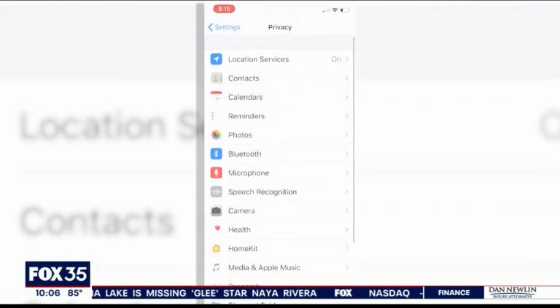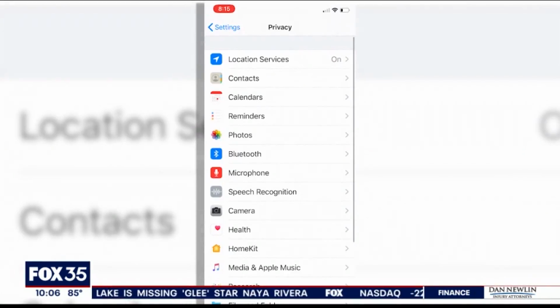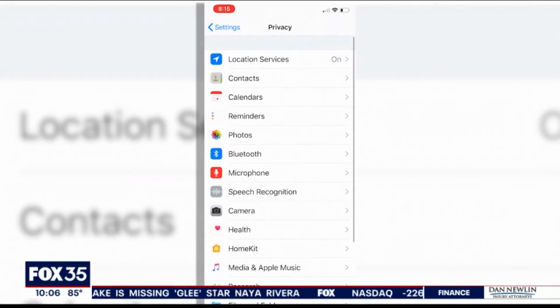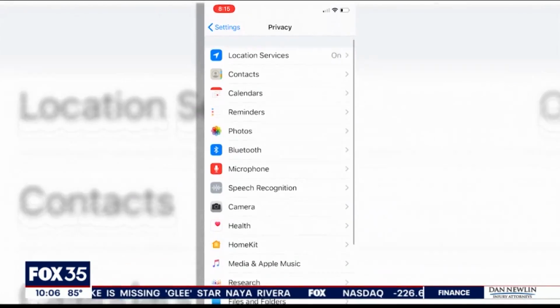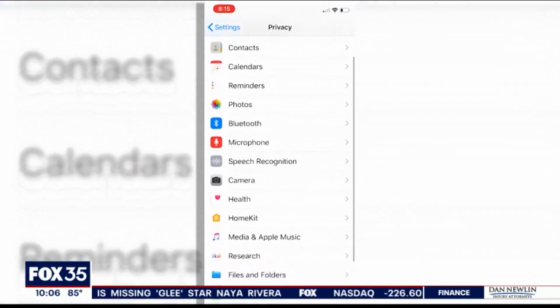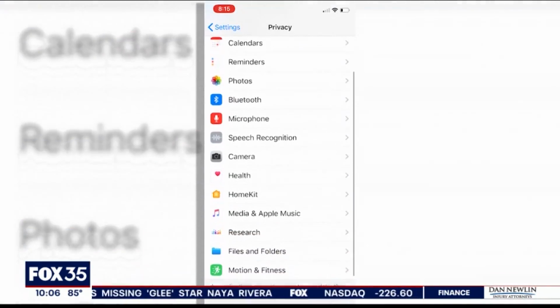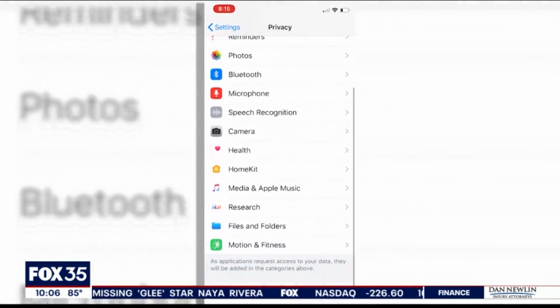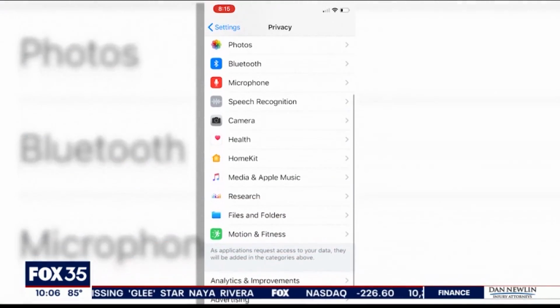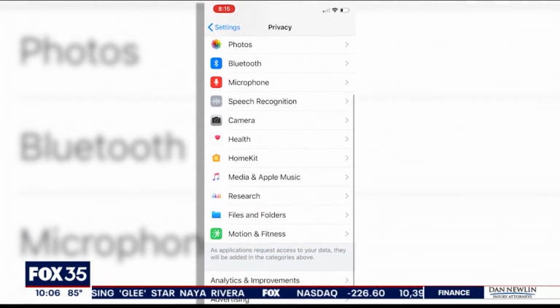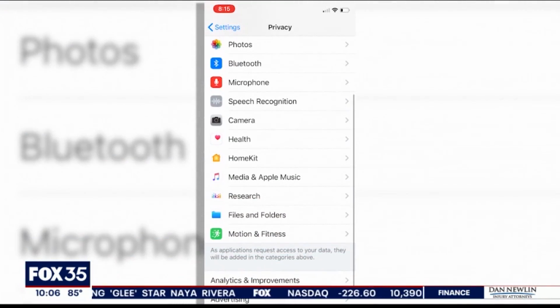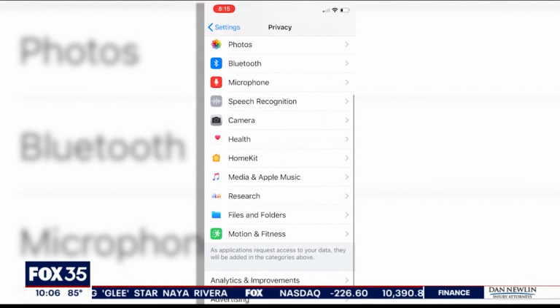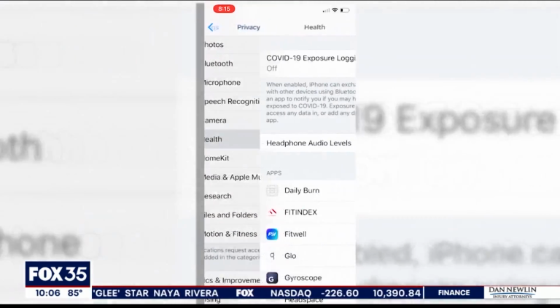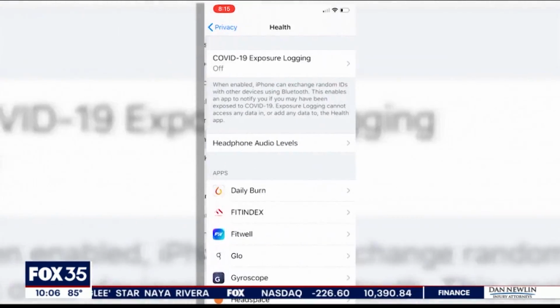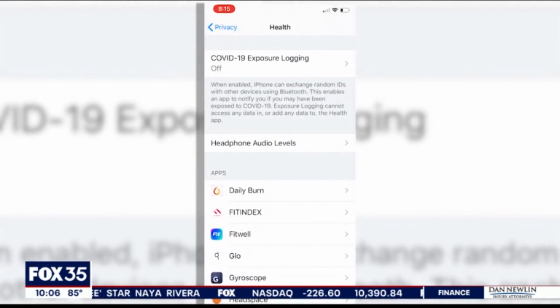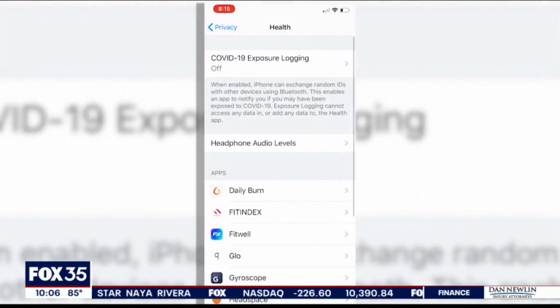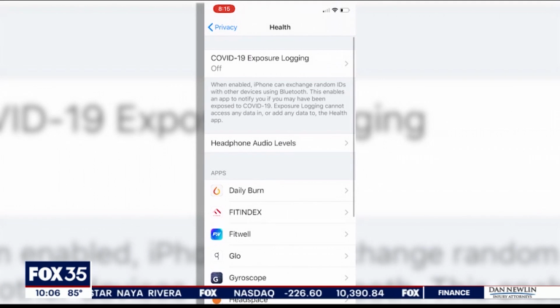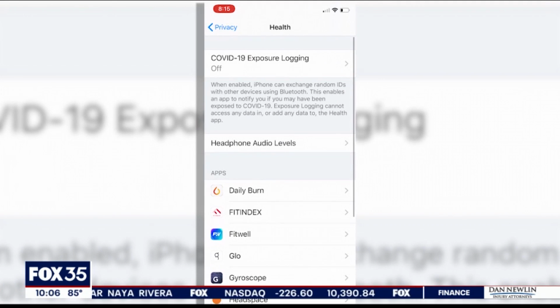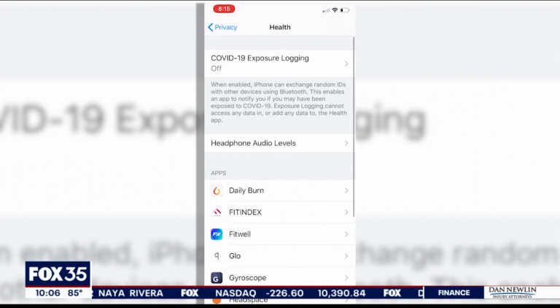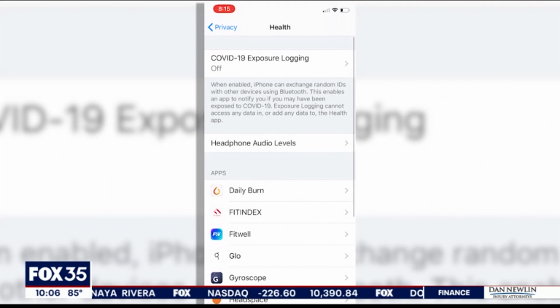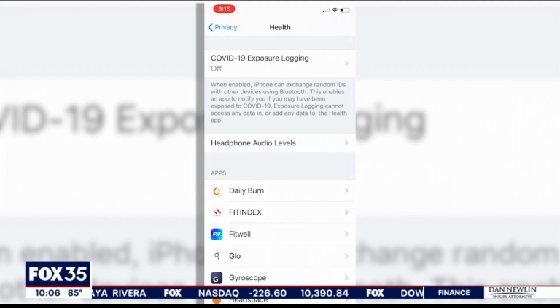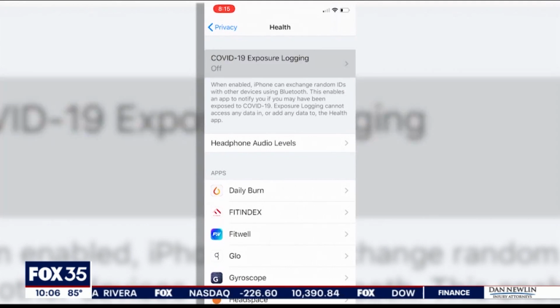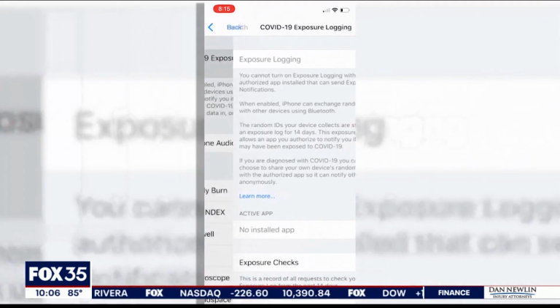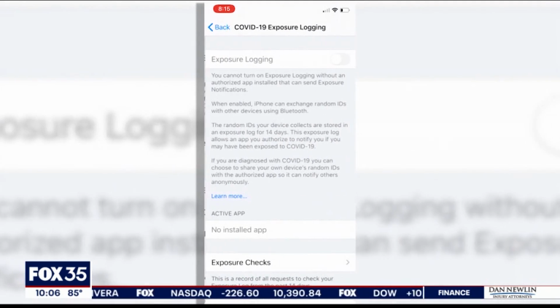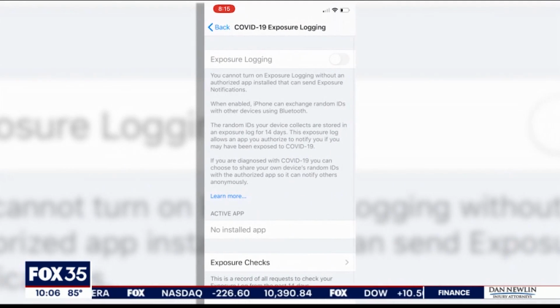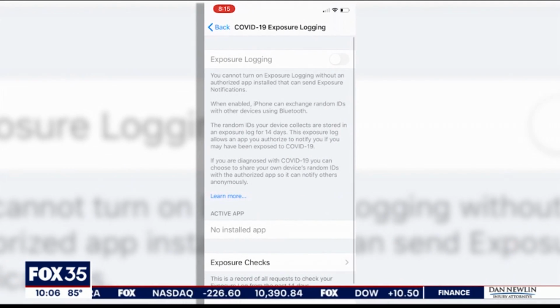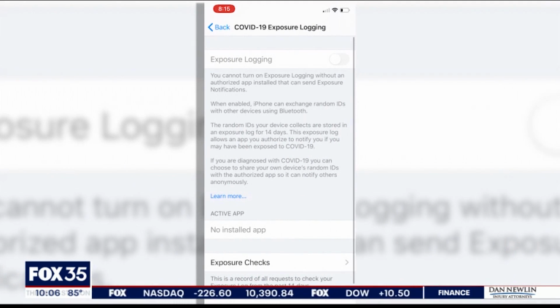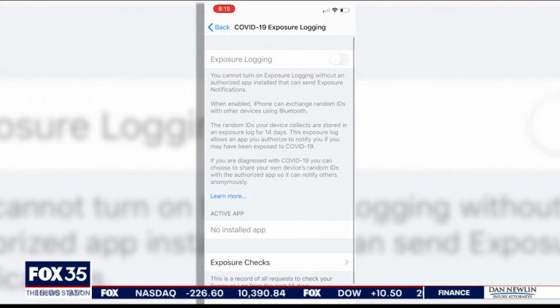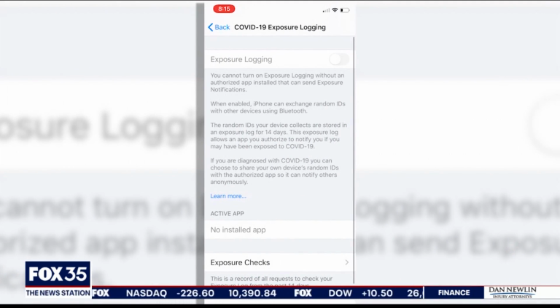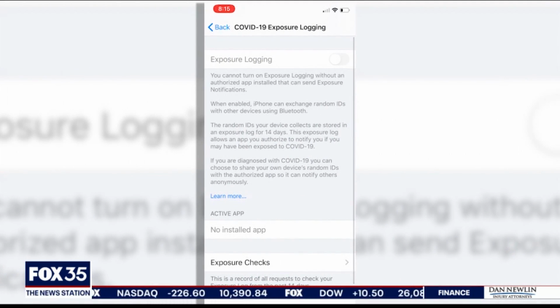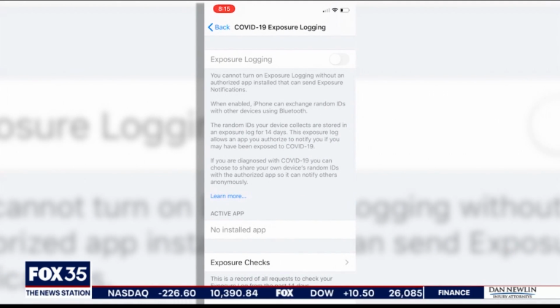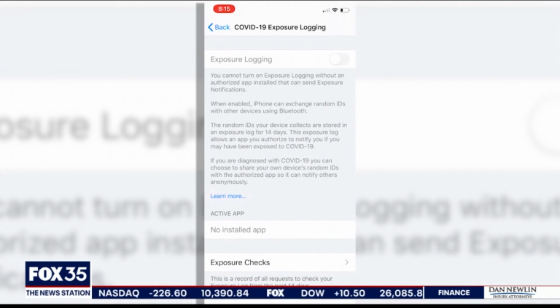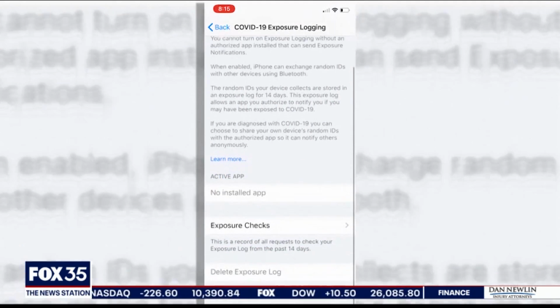On iPhones, you can find it under the health tab in privacy, and then activate COVID-19 exposure logging.